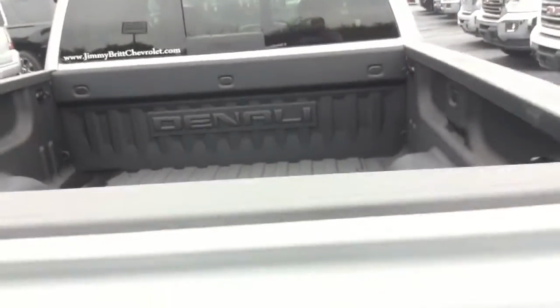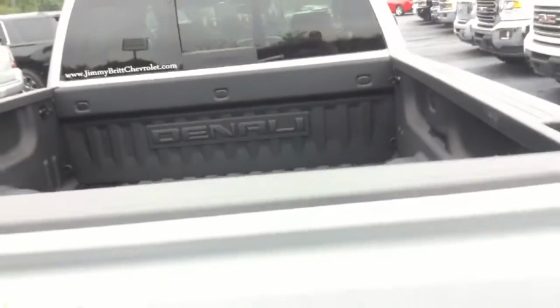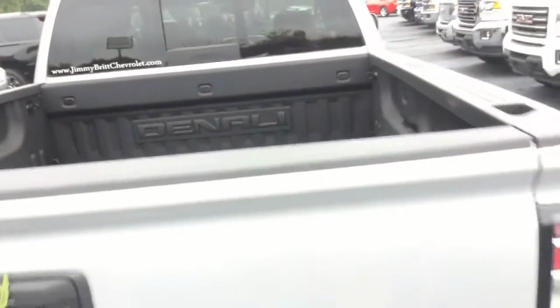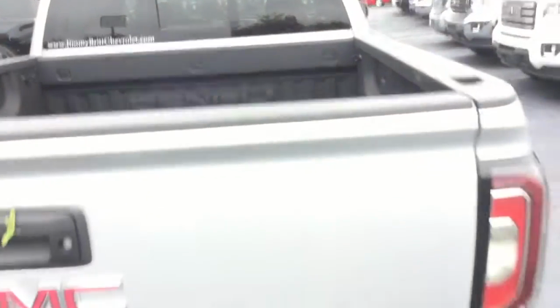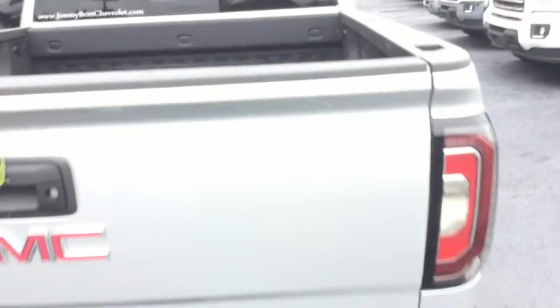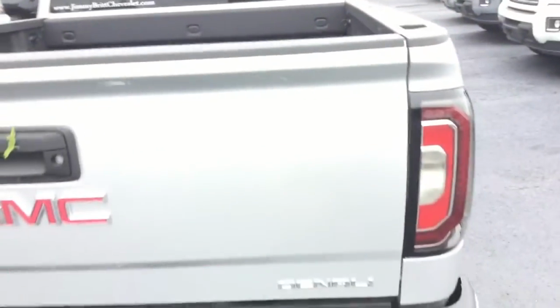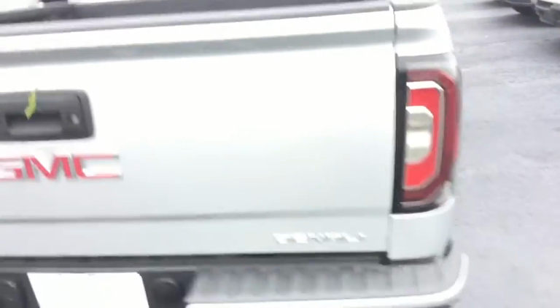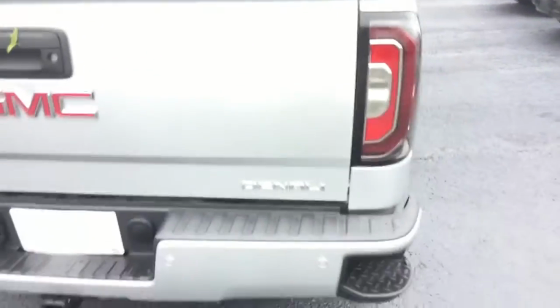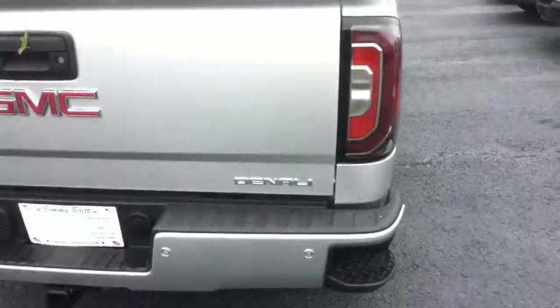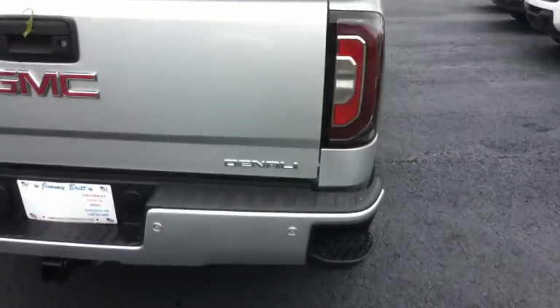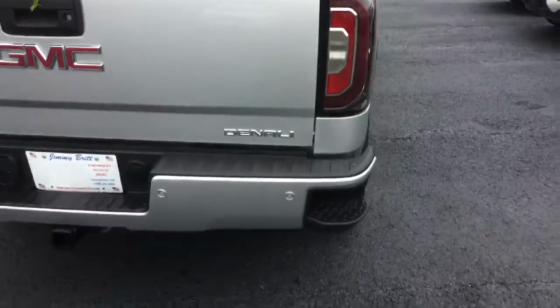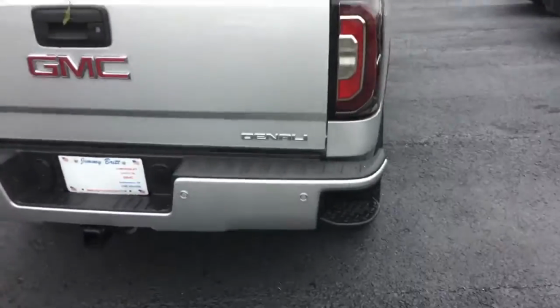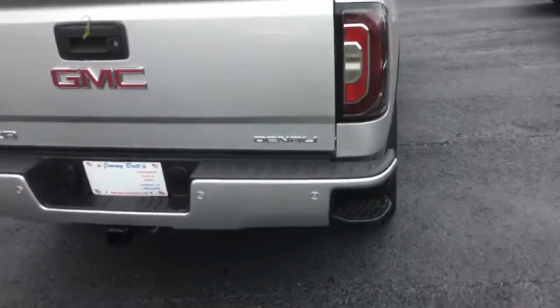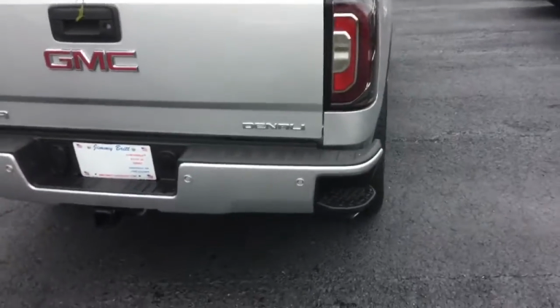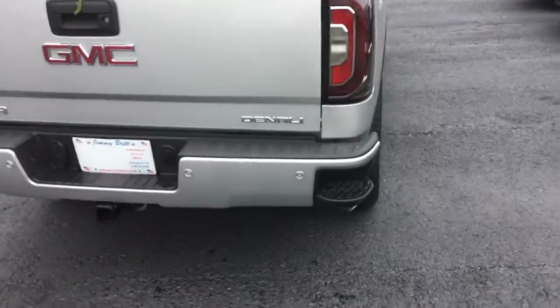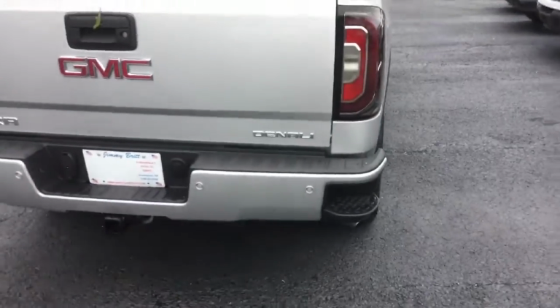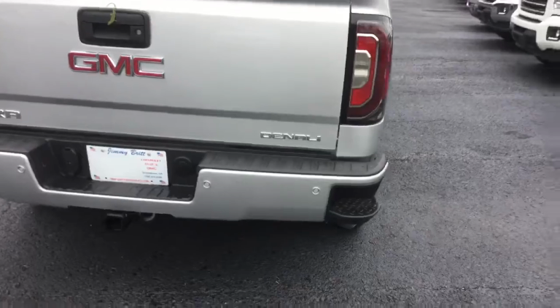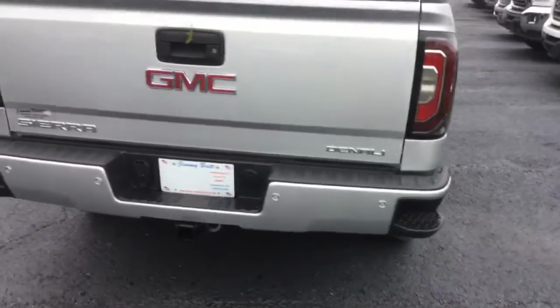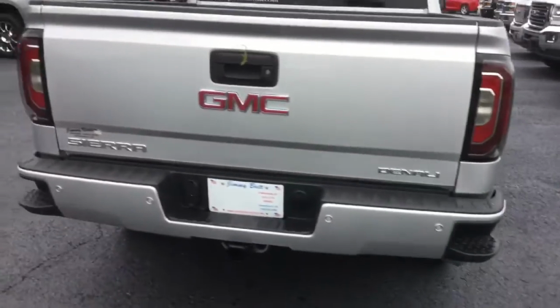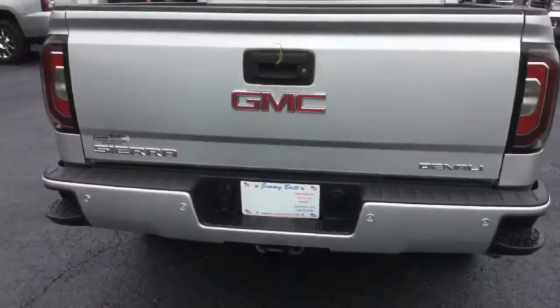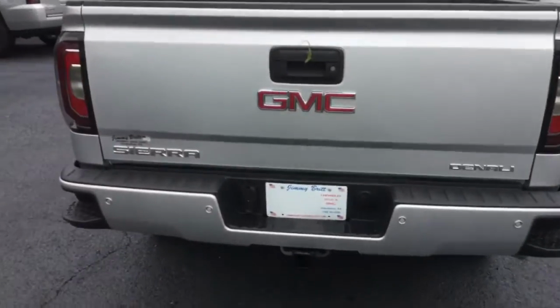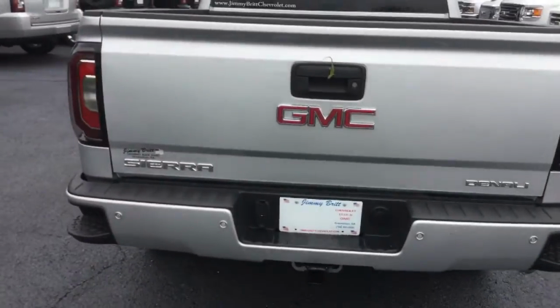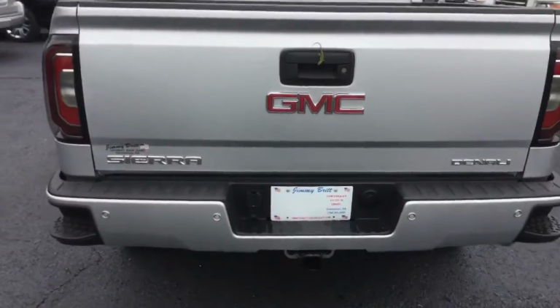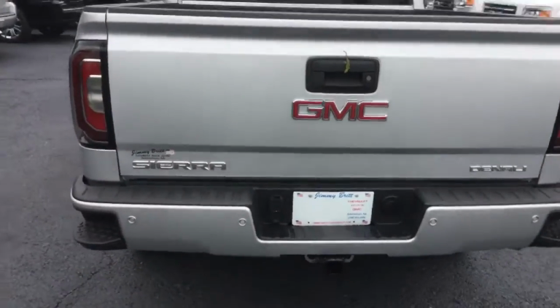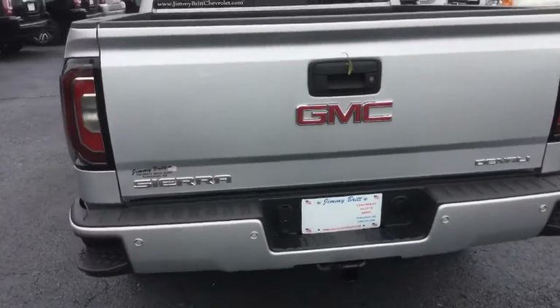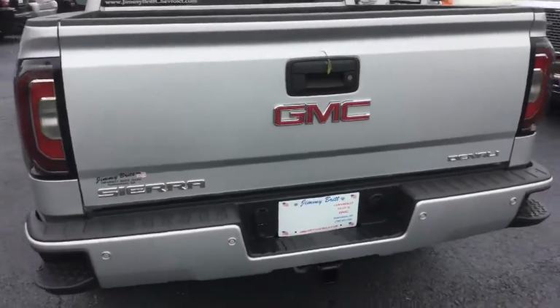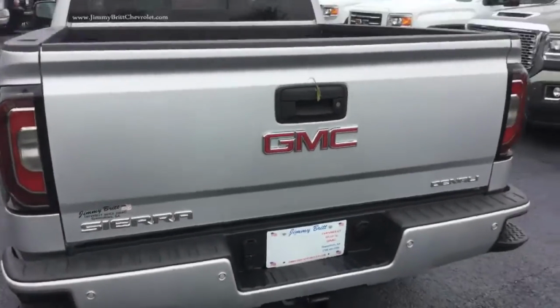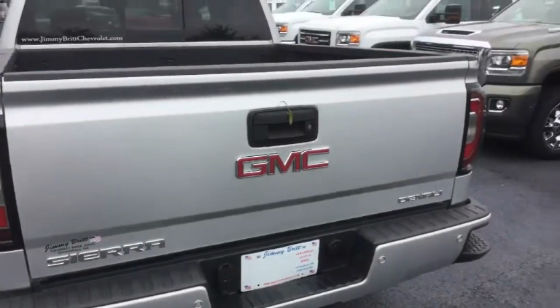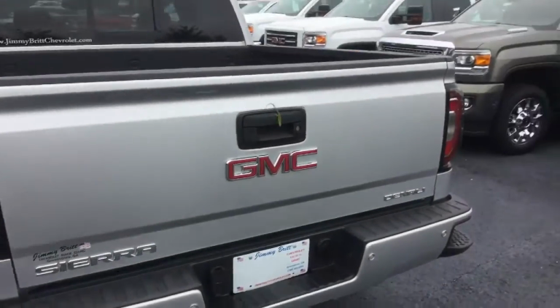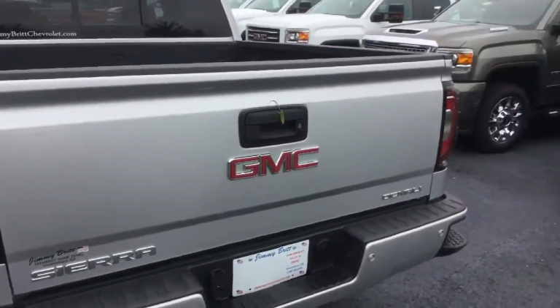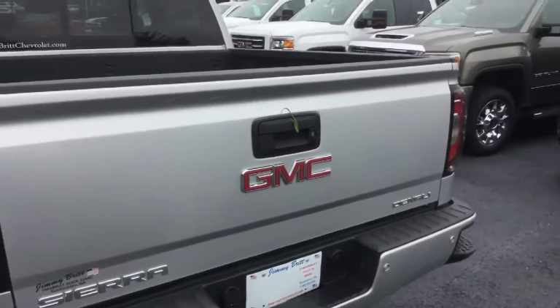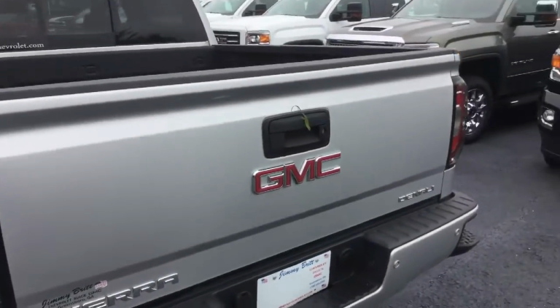It's a very nice truck. You obviously have great taste. Got a little lizard friend there.